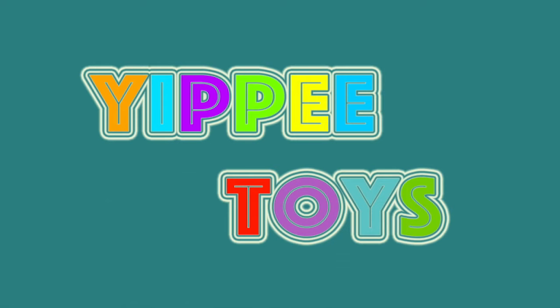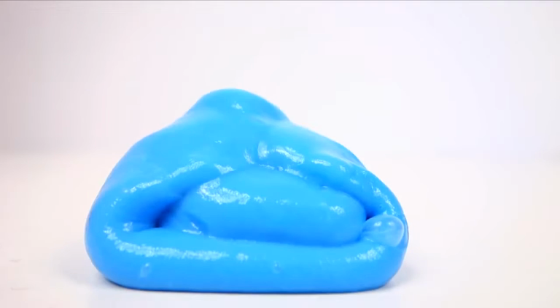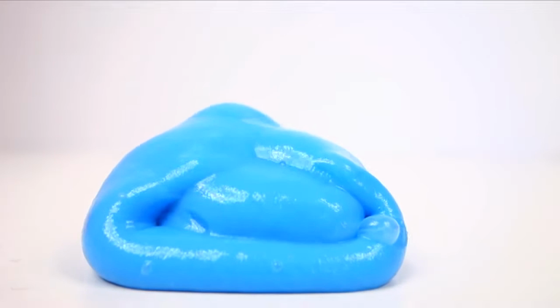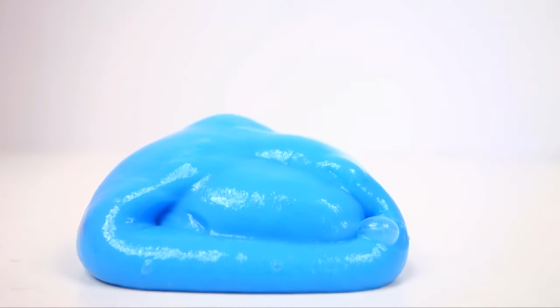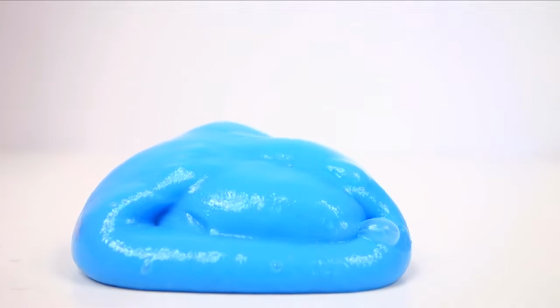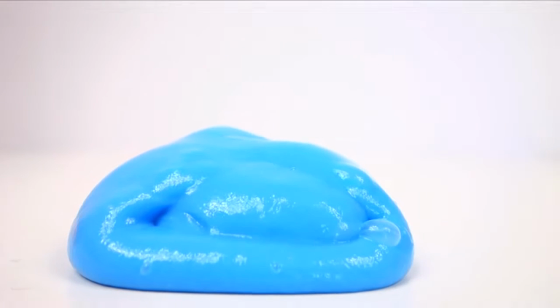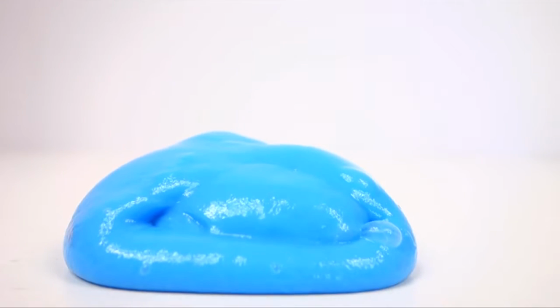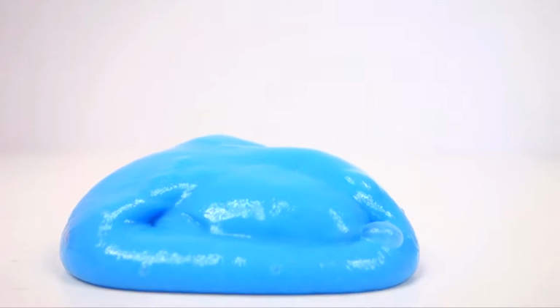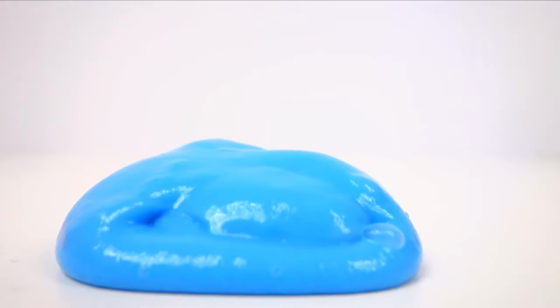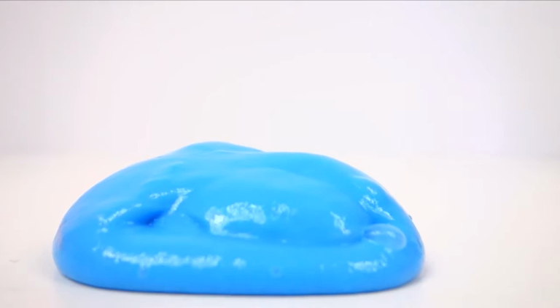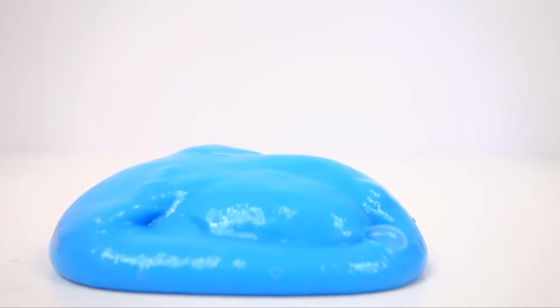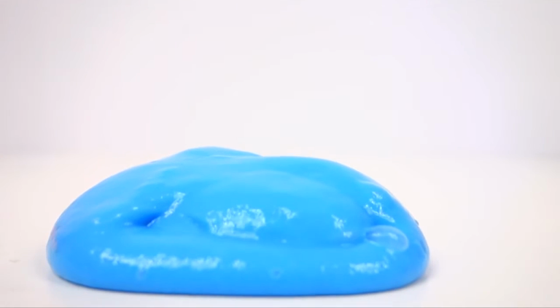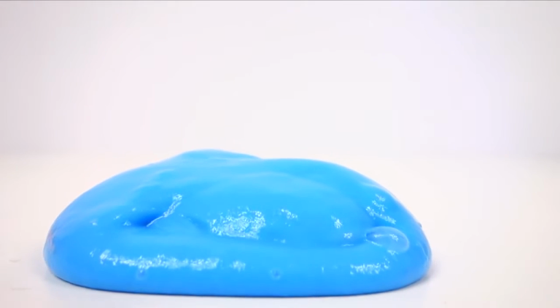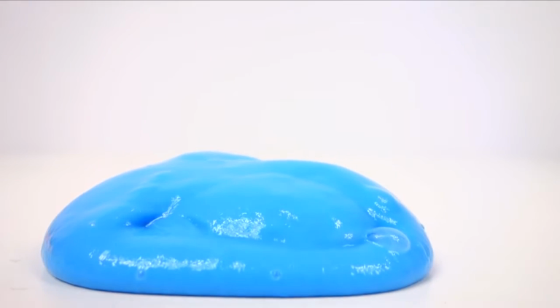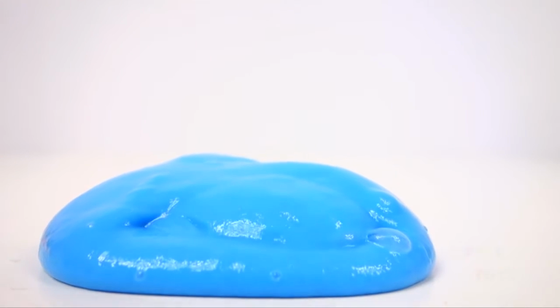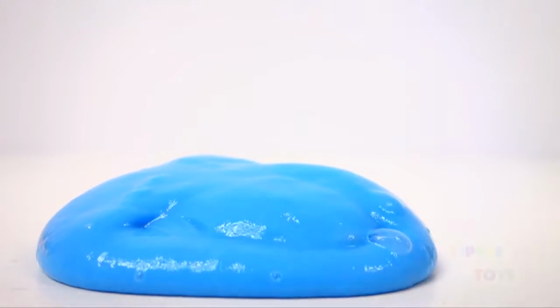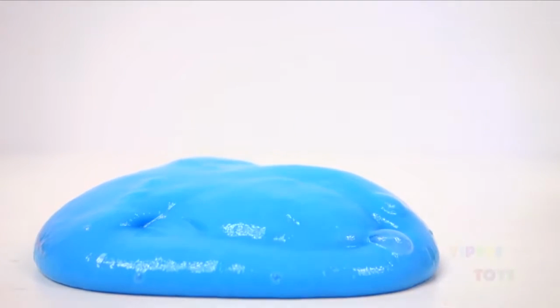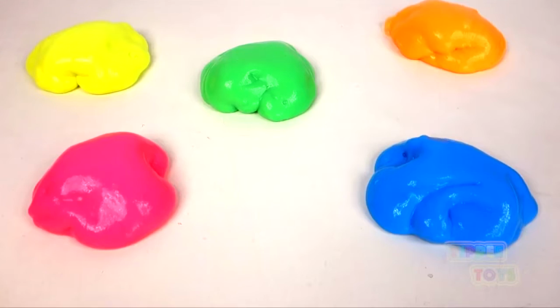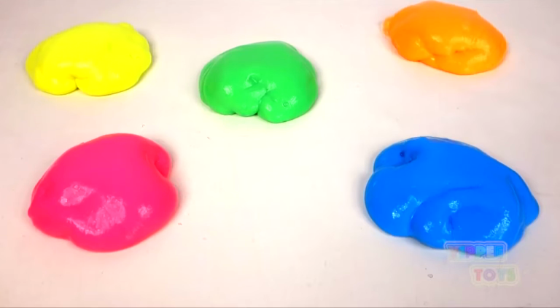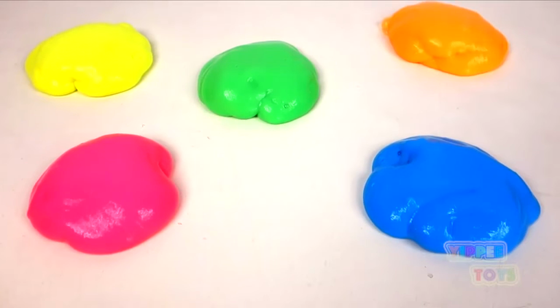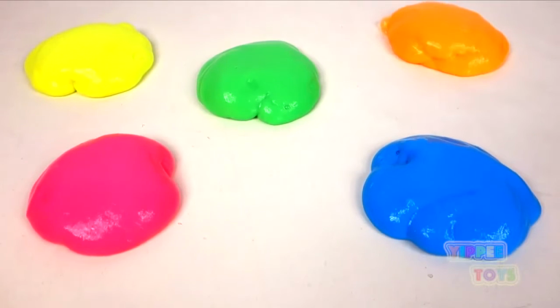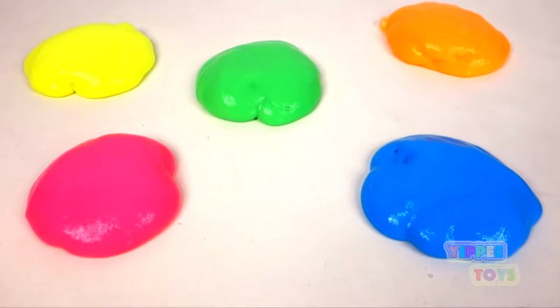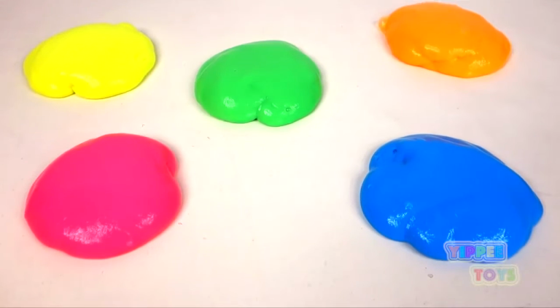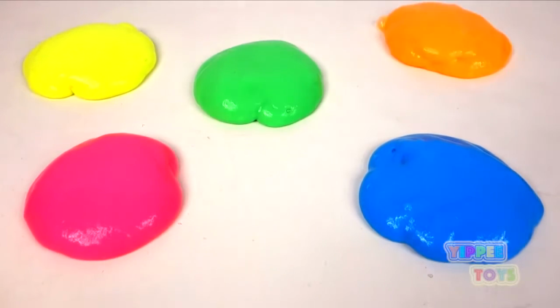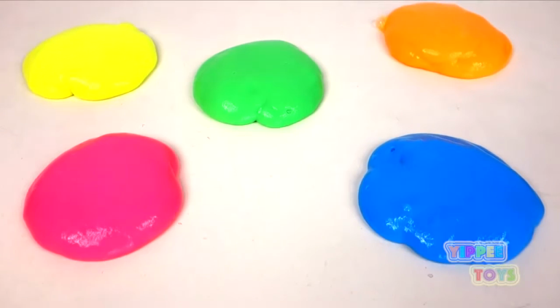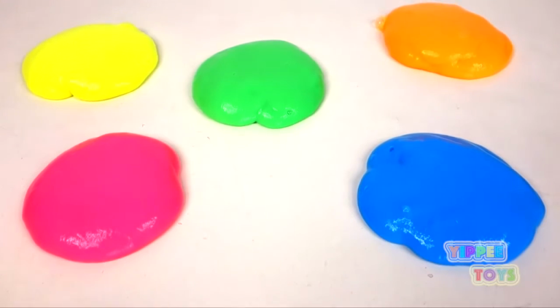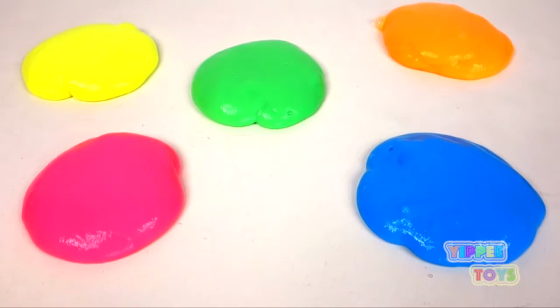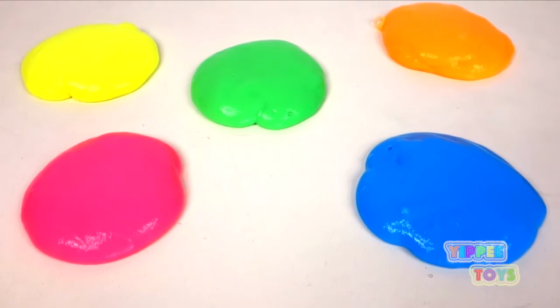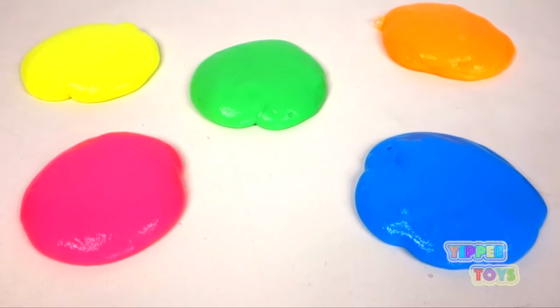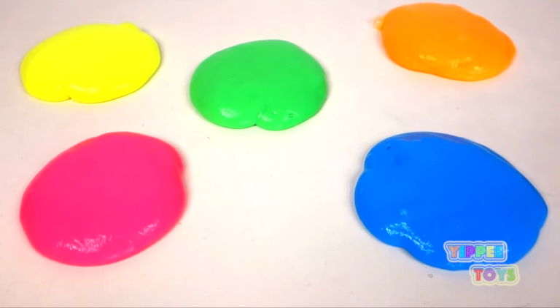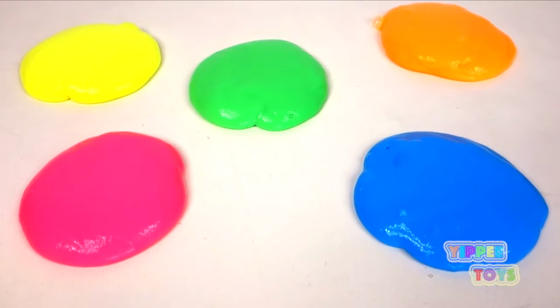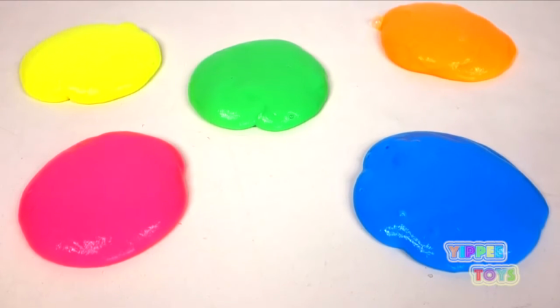Hello everybody and welcome to Yippee Toys. Today we're going to learn colors with slime.